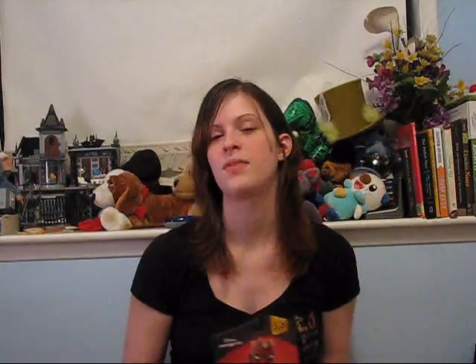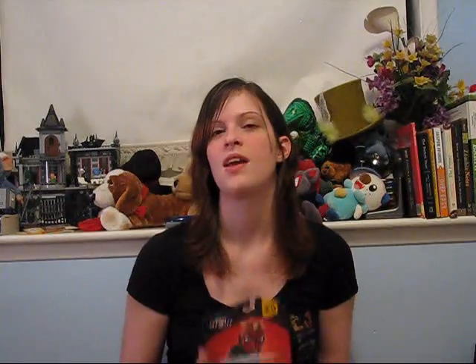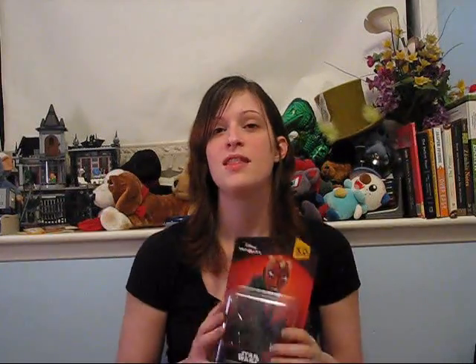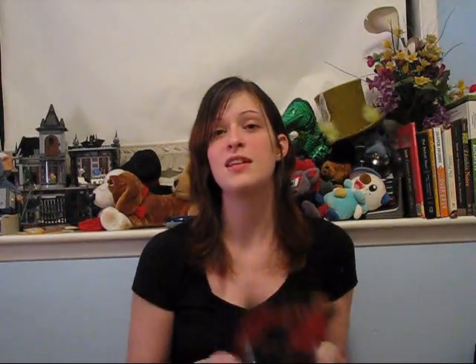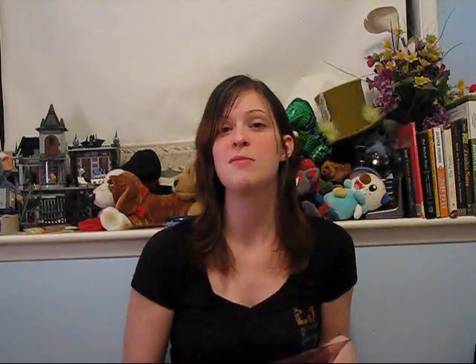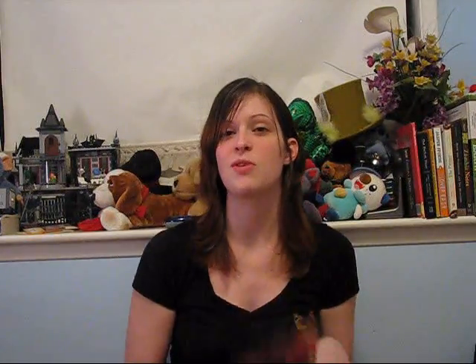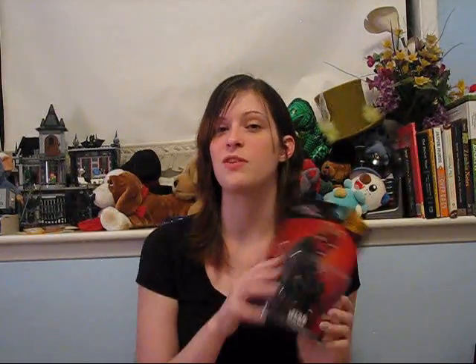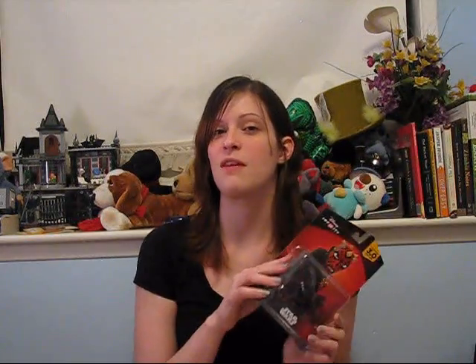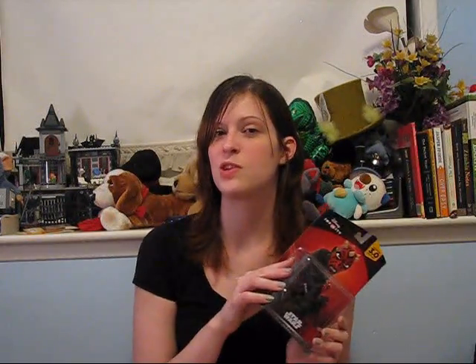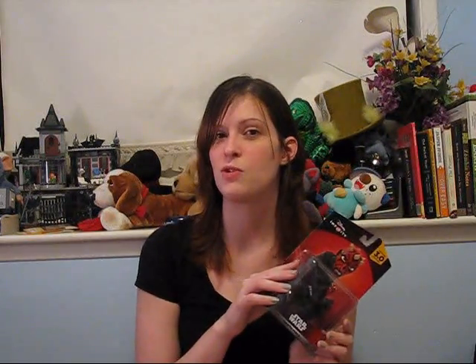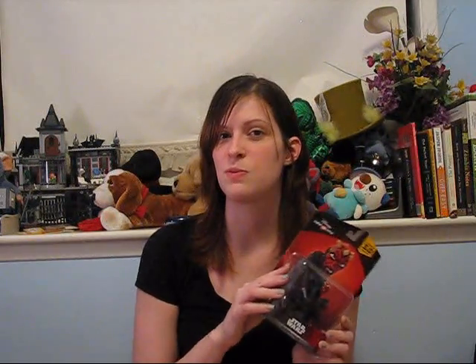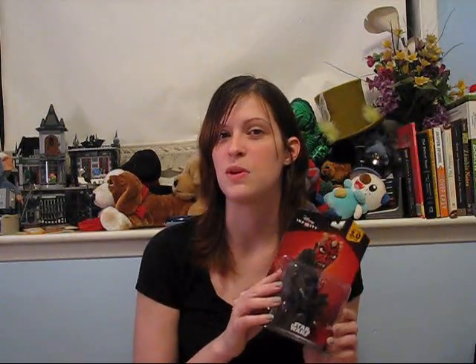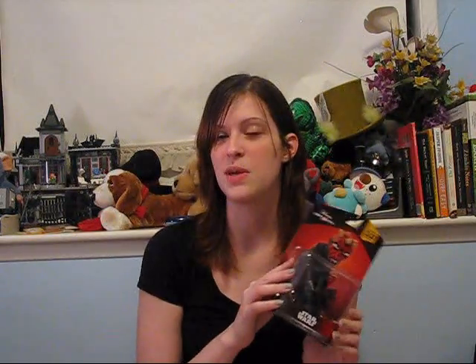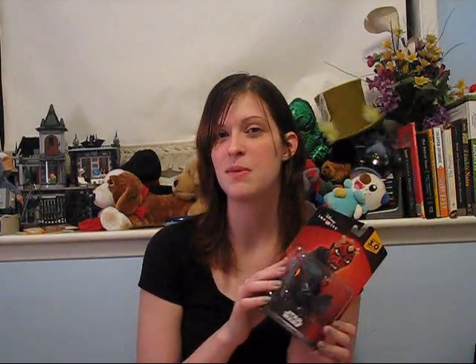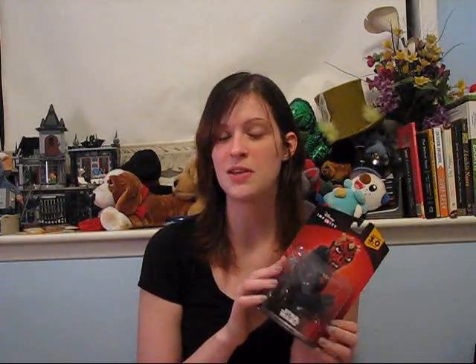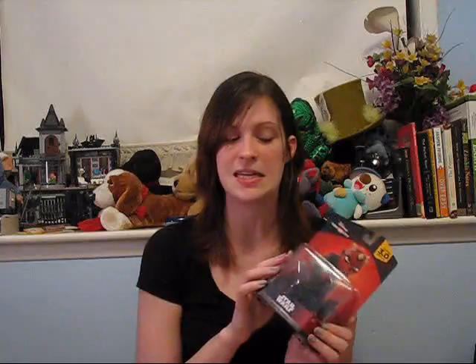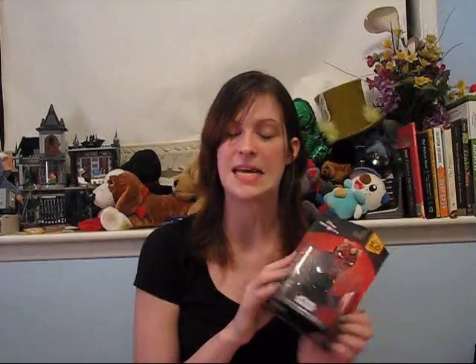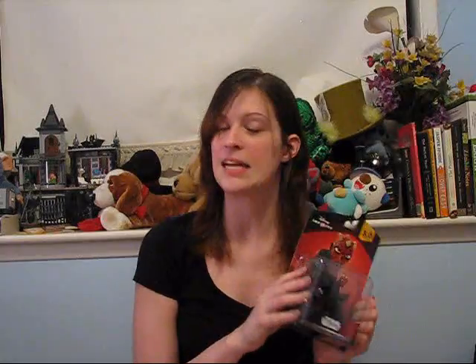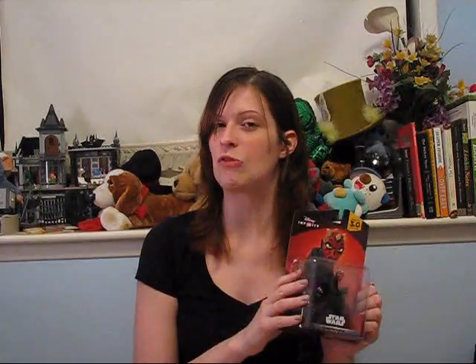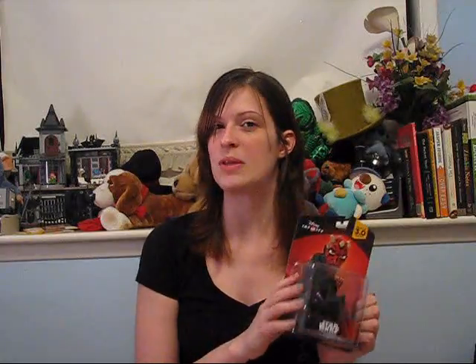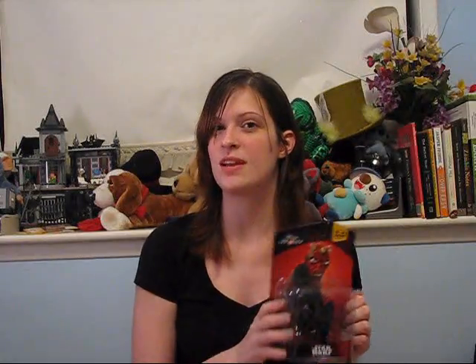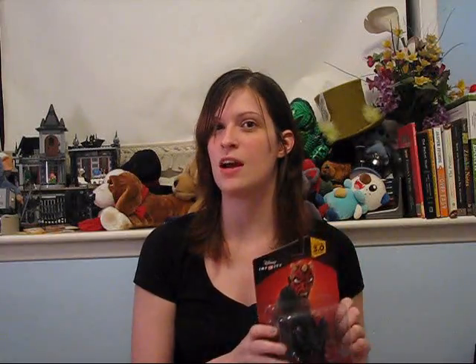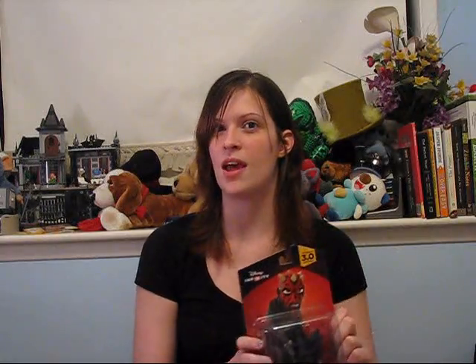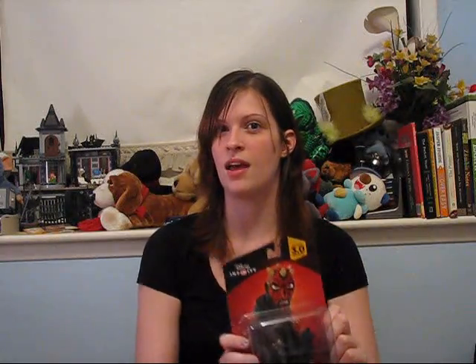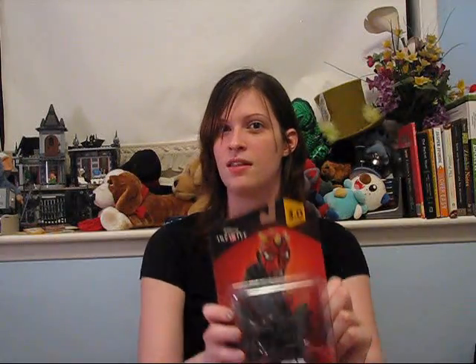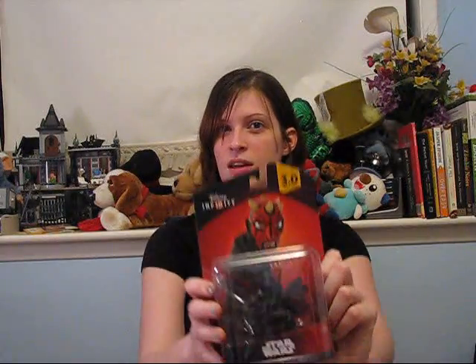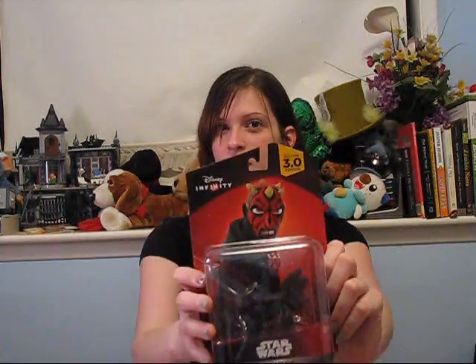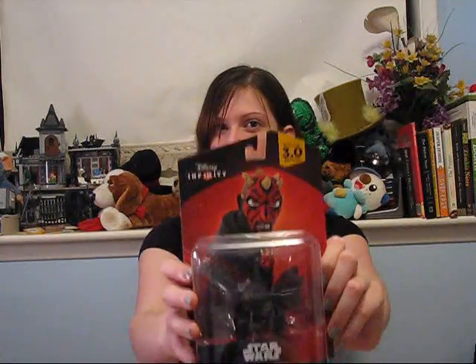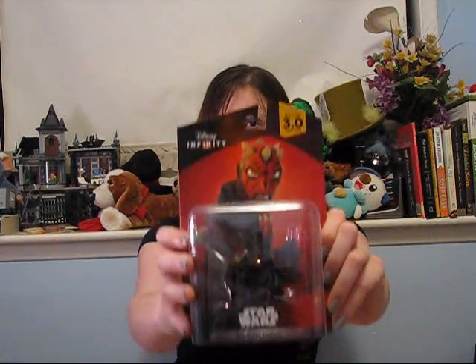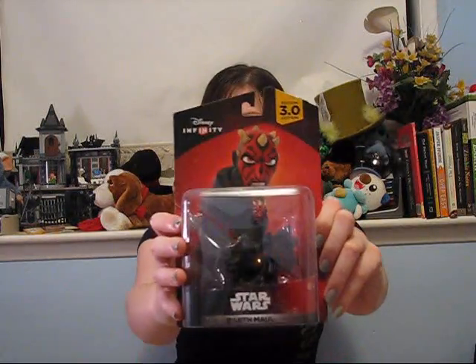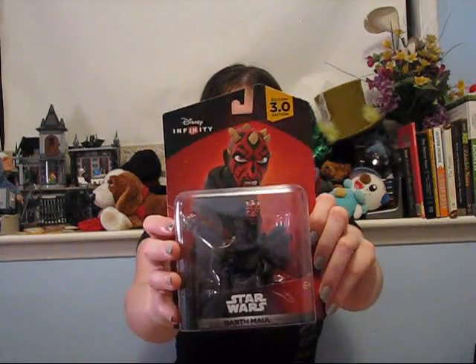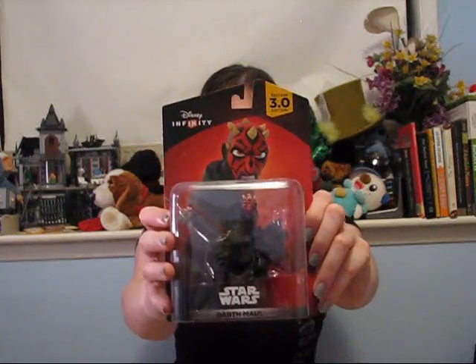The Disney booth also gave us a choice between Mickey Mouse, Sadness from Inside Out, and the Epidemius Darth Maul.